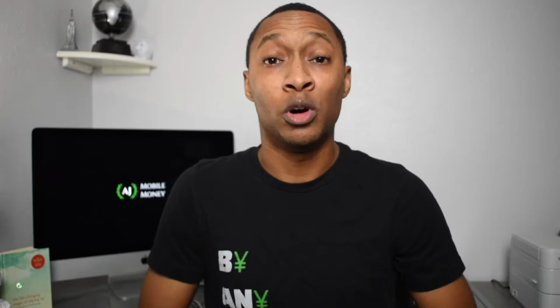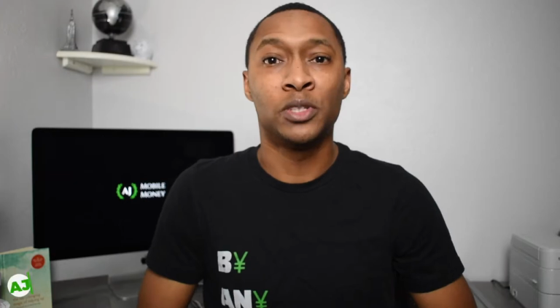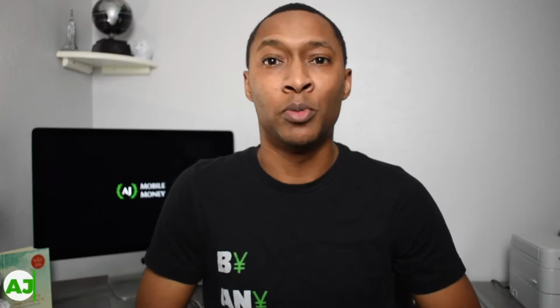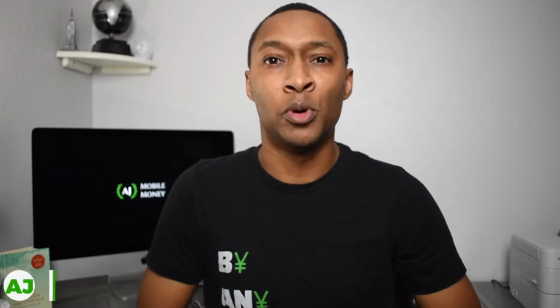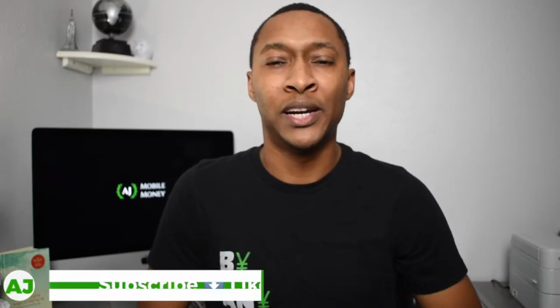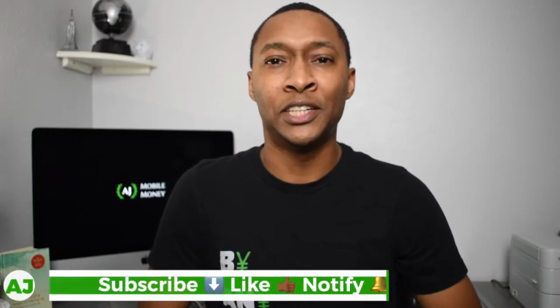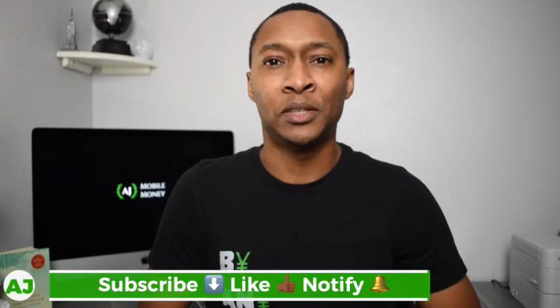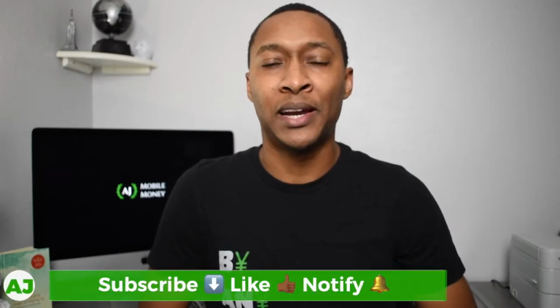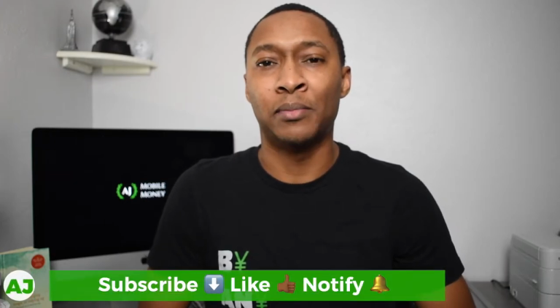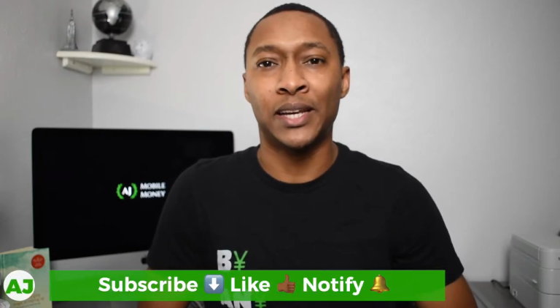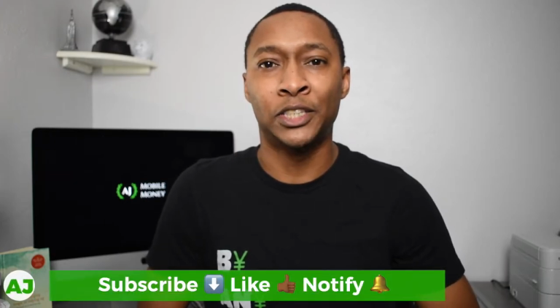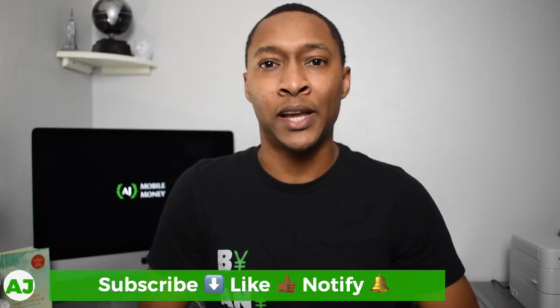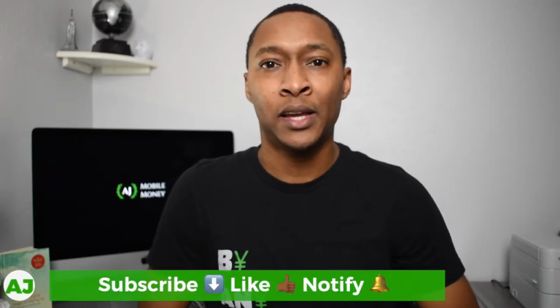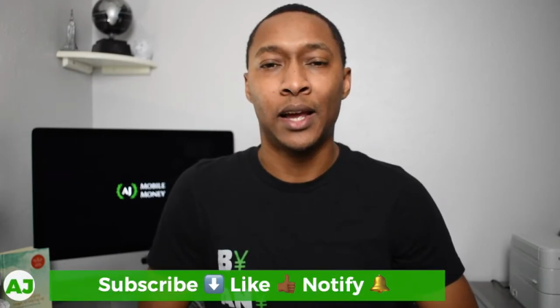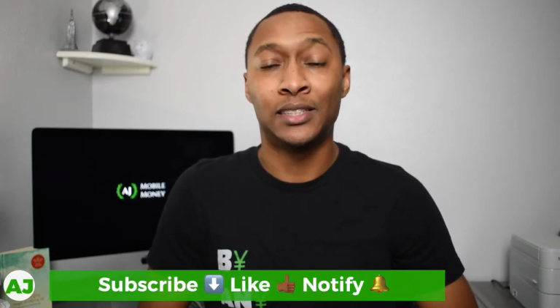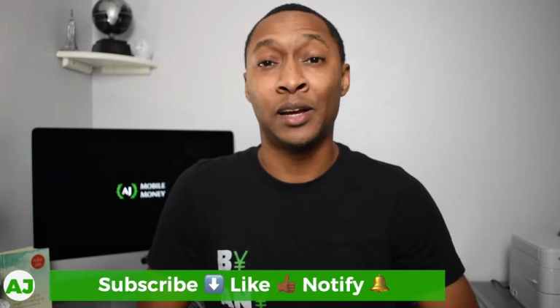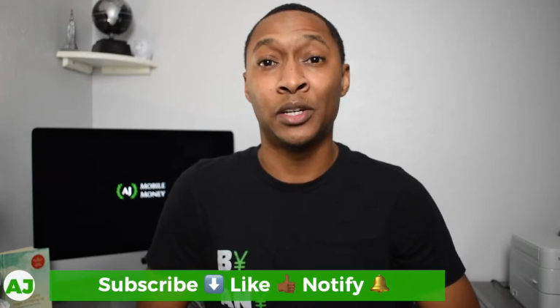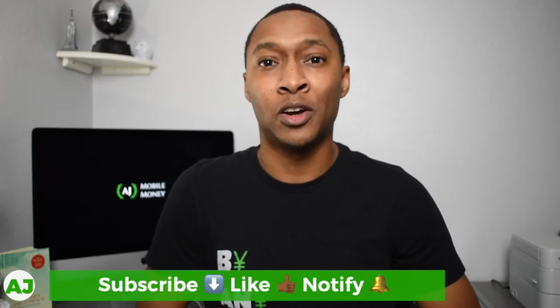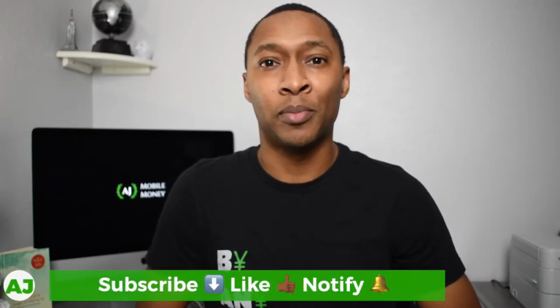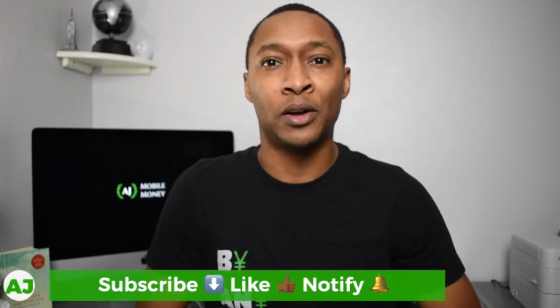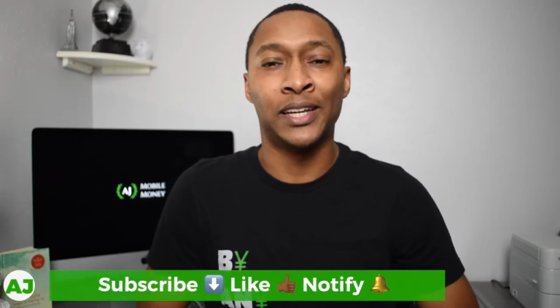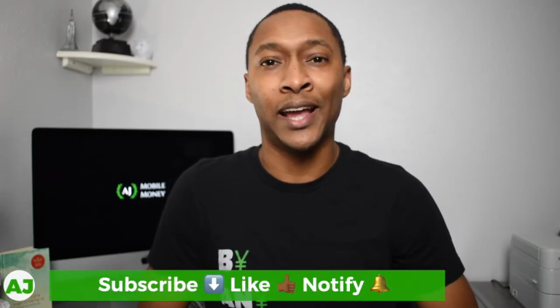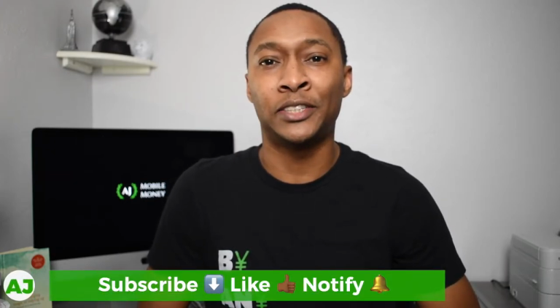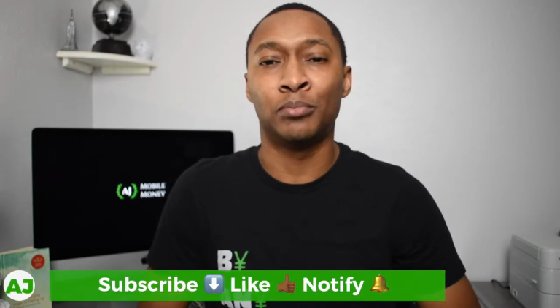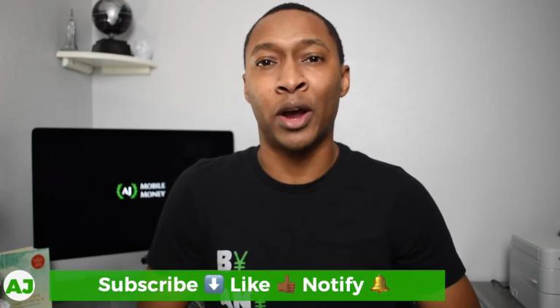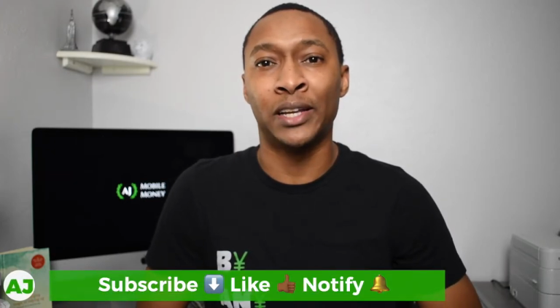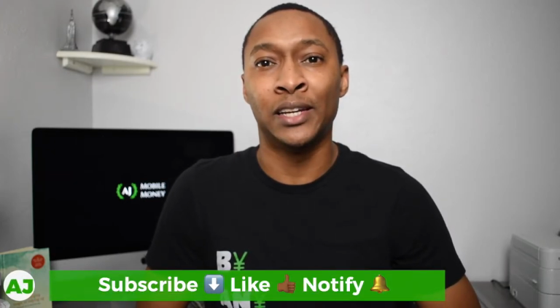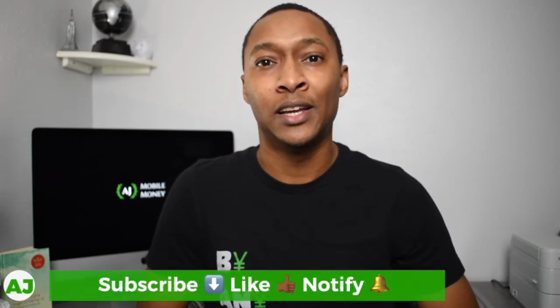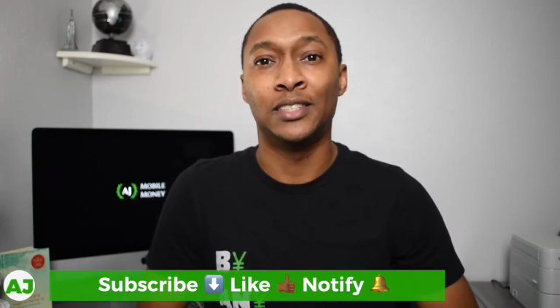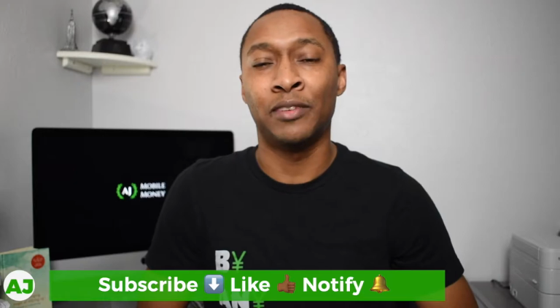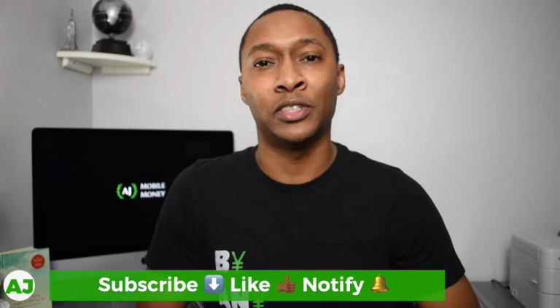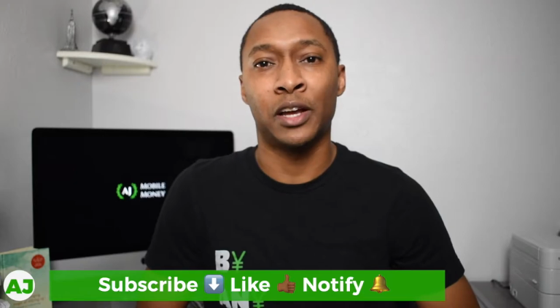Welcome to the Mobile Money Nation. My name is AJ and today I'm going to talk about the HM Bradley Savings Account.